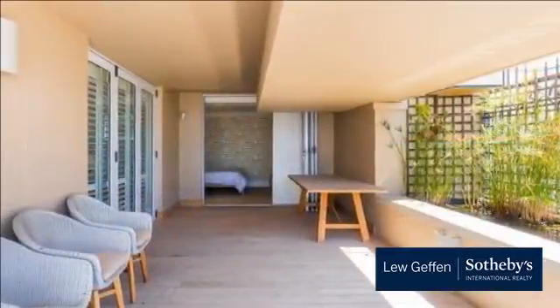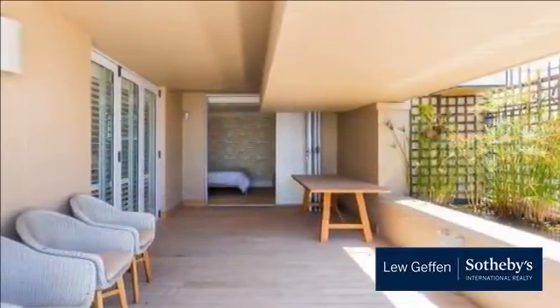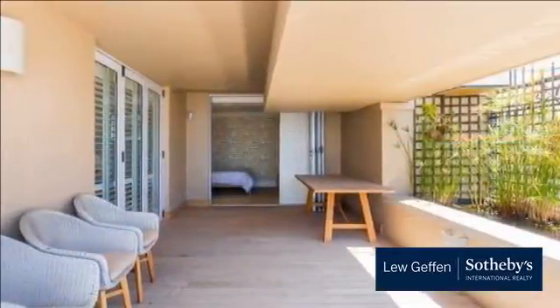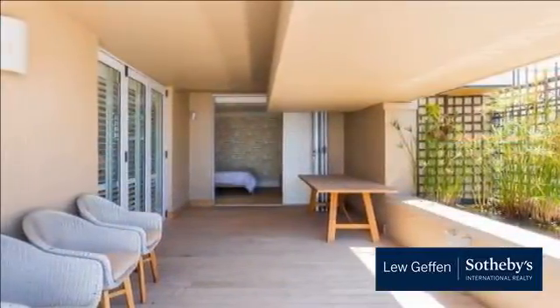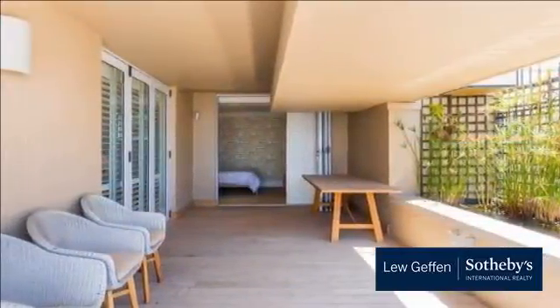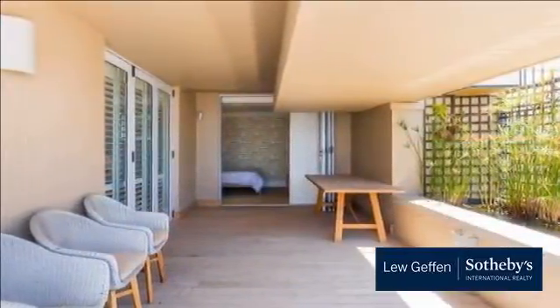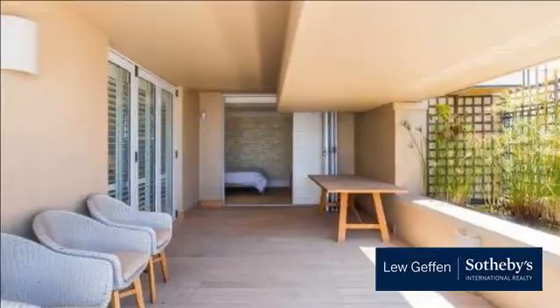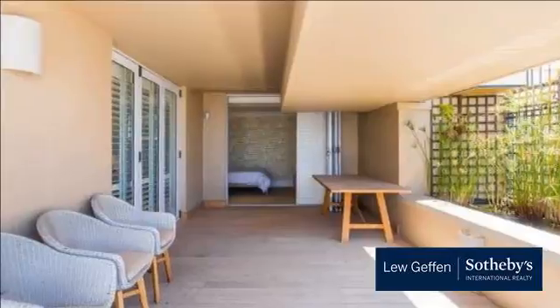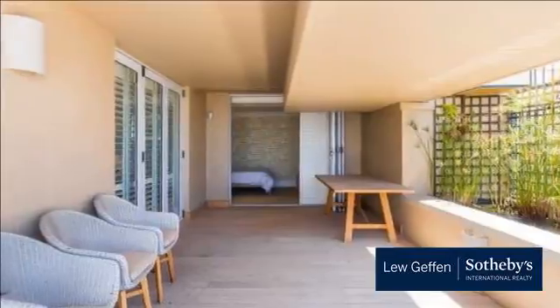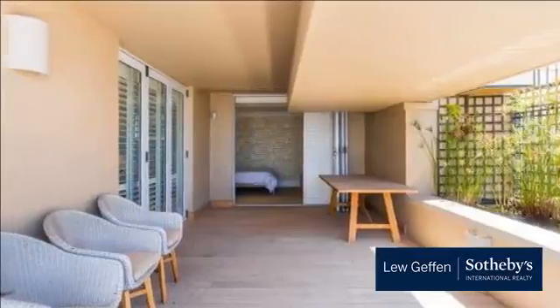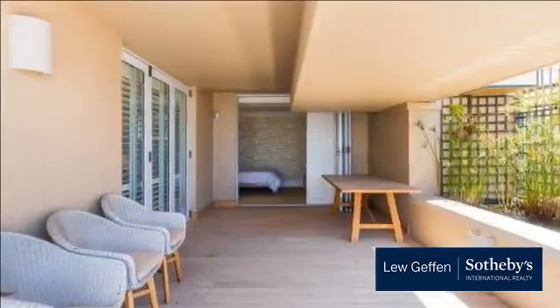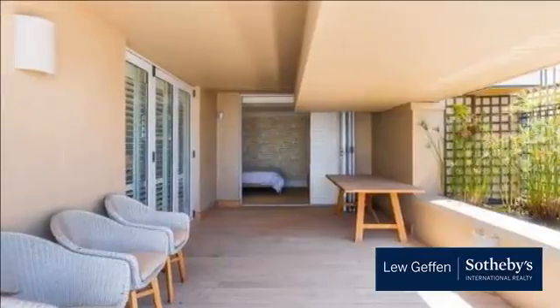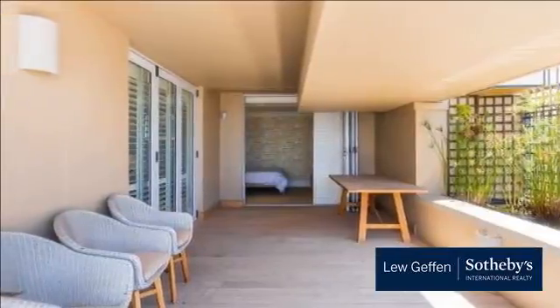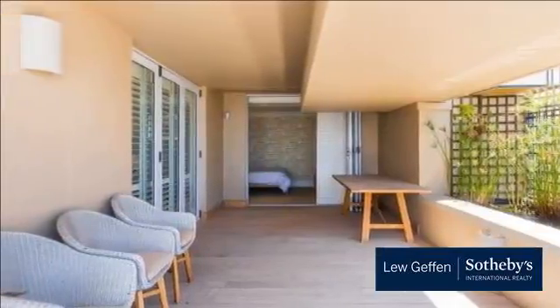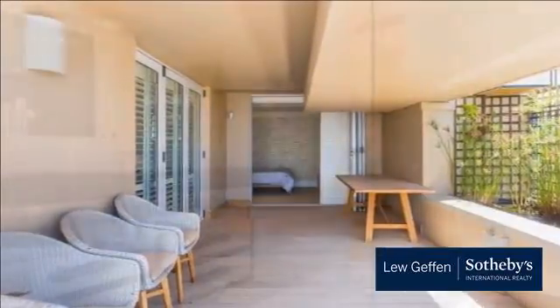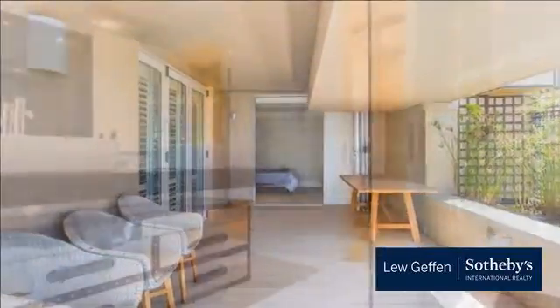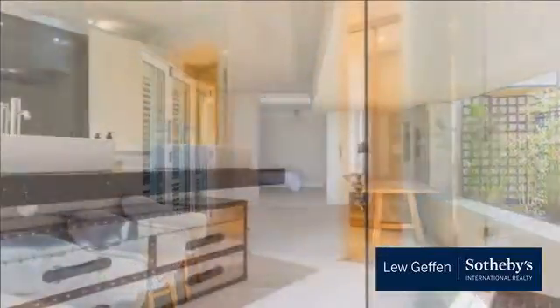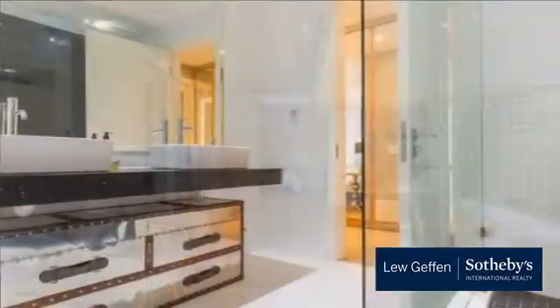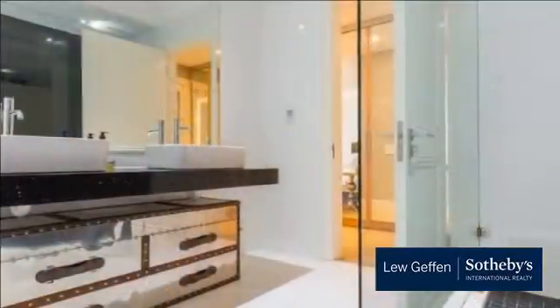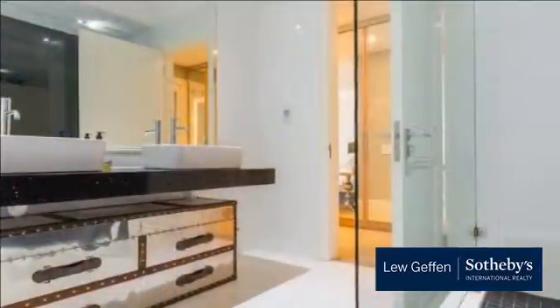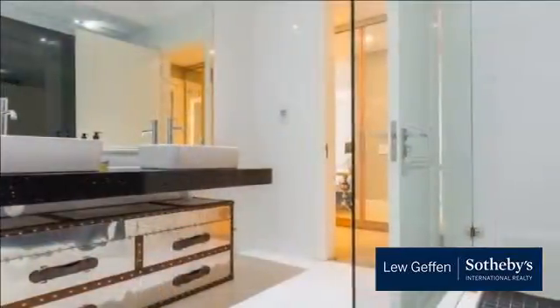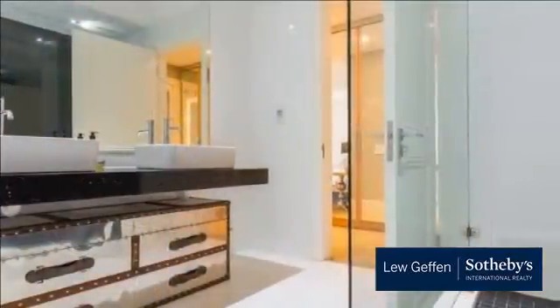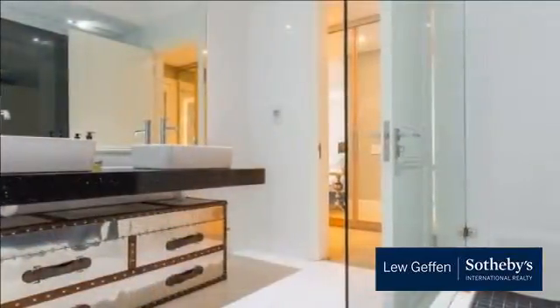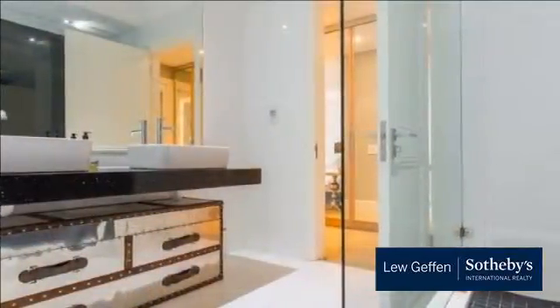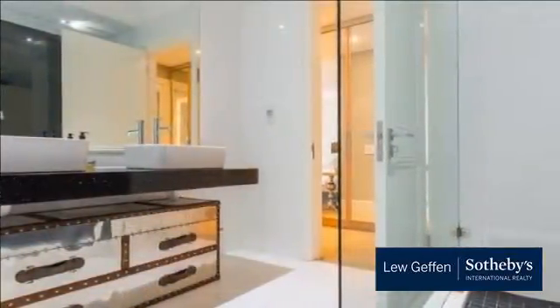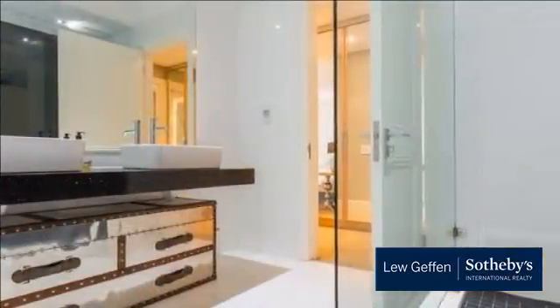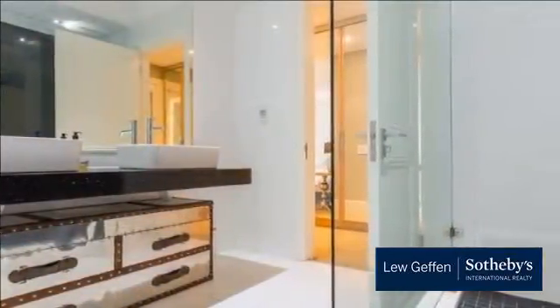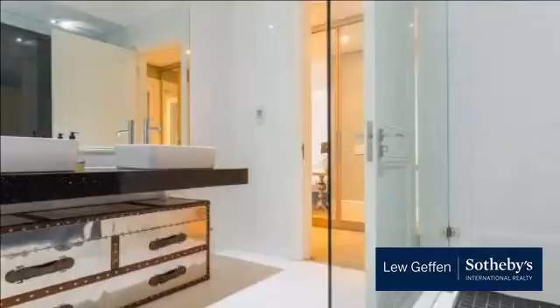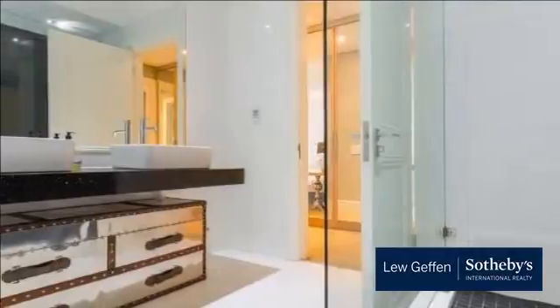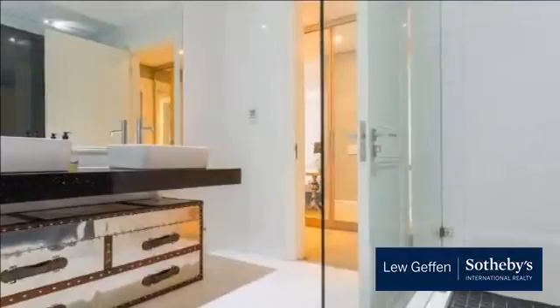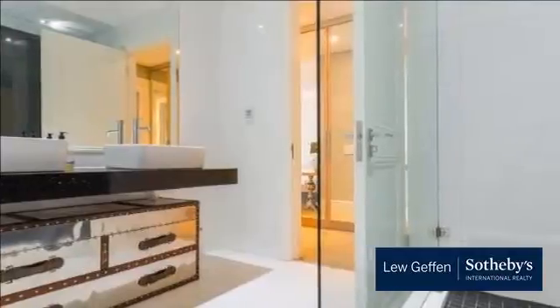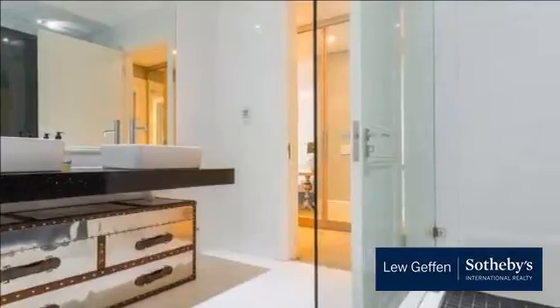Pet-friendly complex right against the mountain, quiet and private. Only six apartments in this magnificent complex.